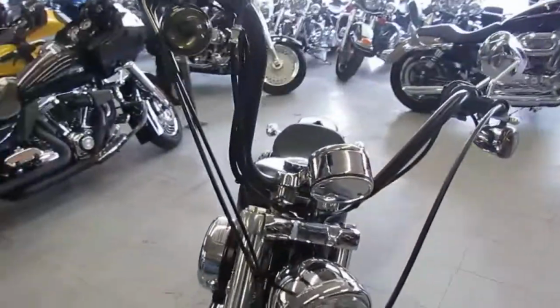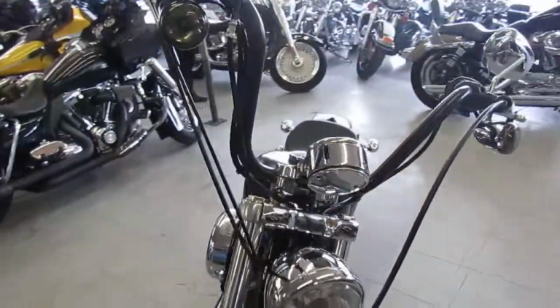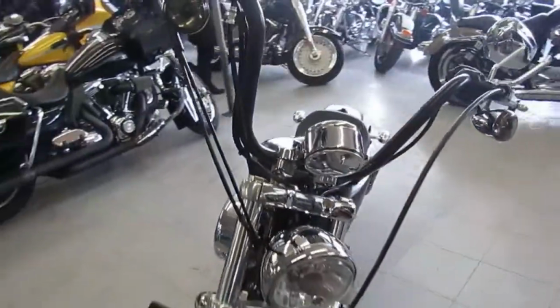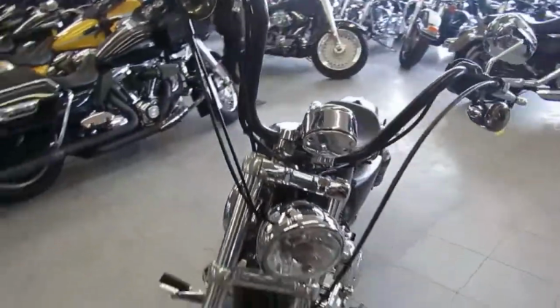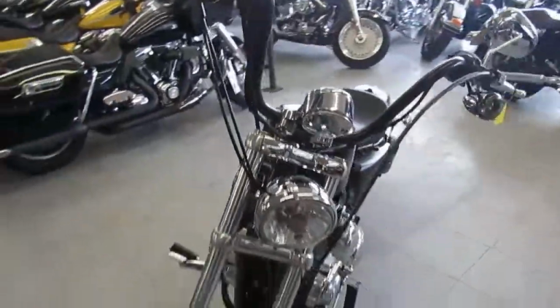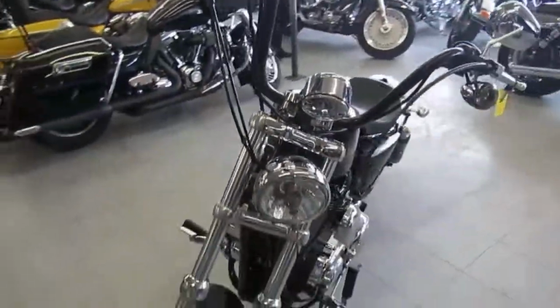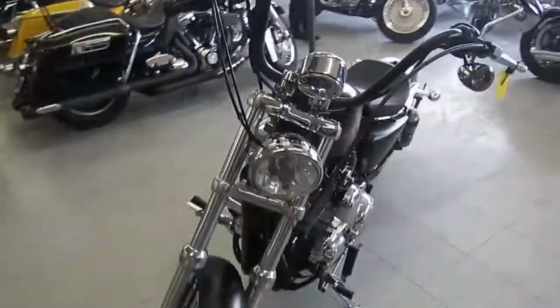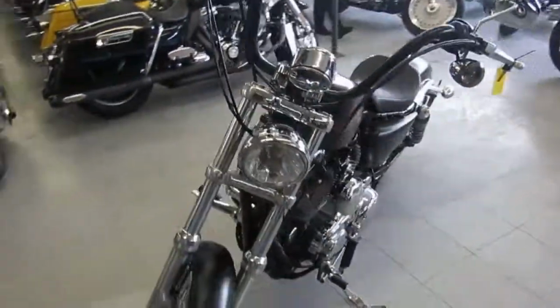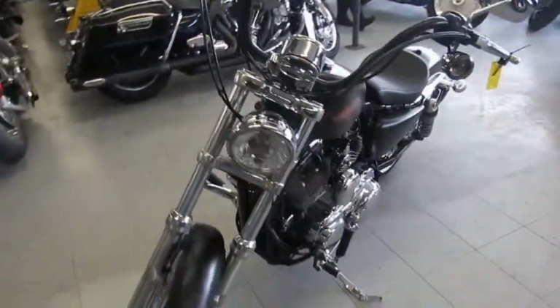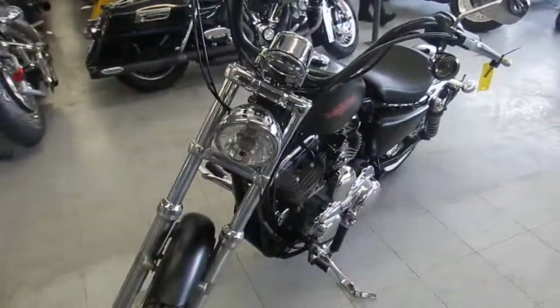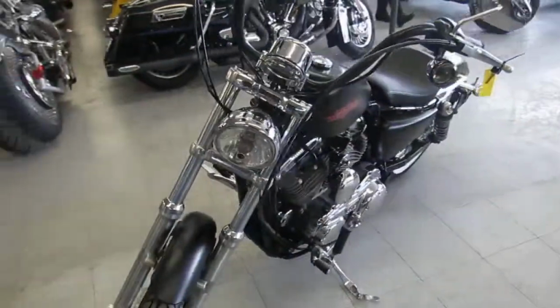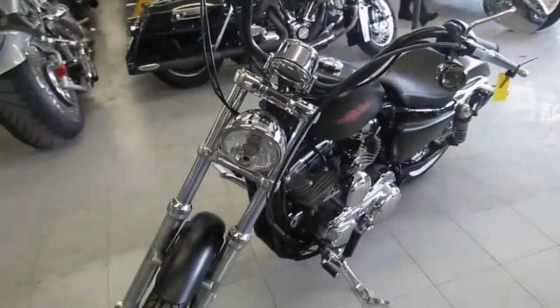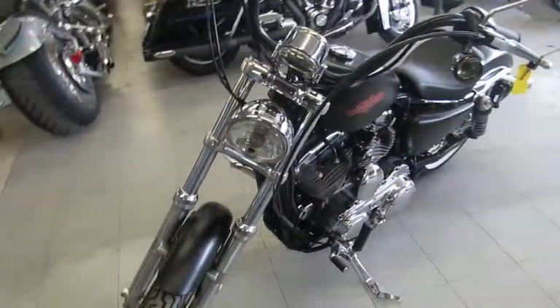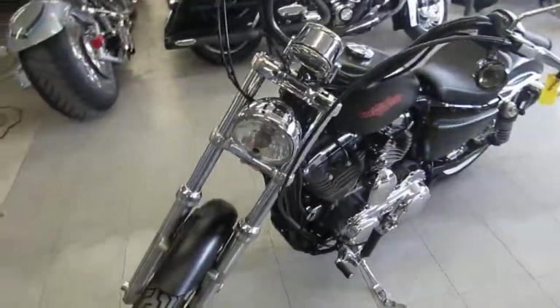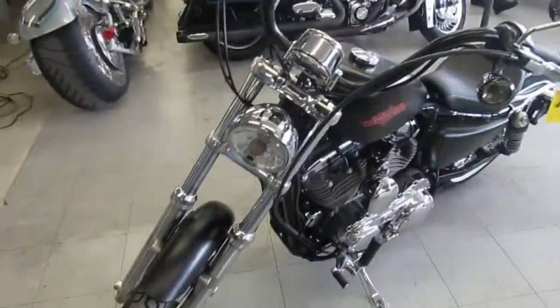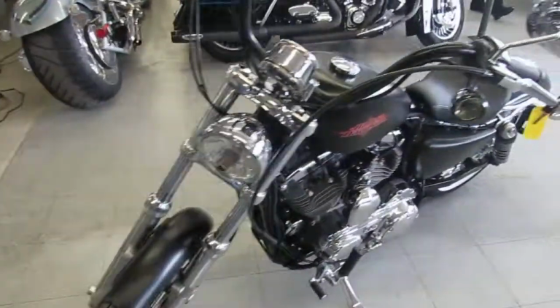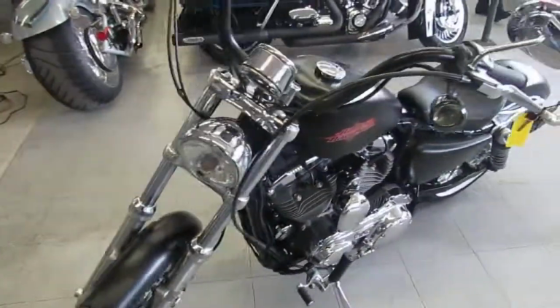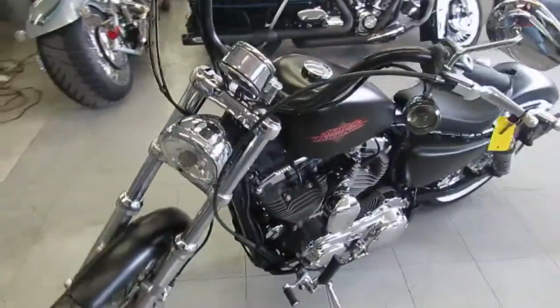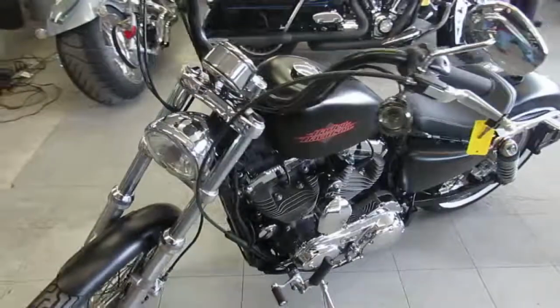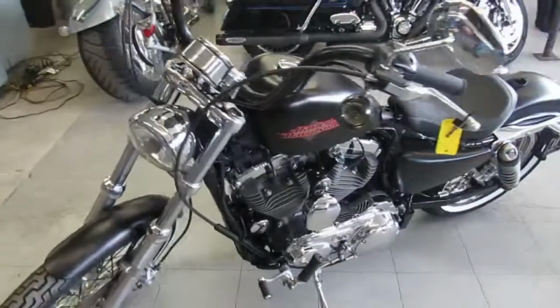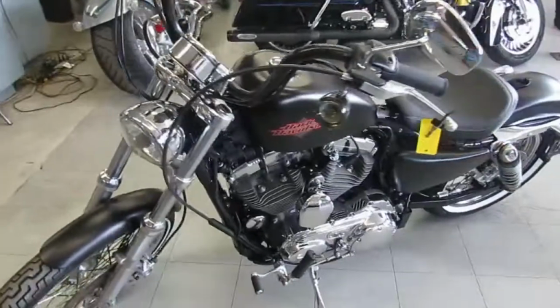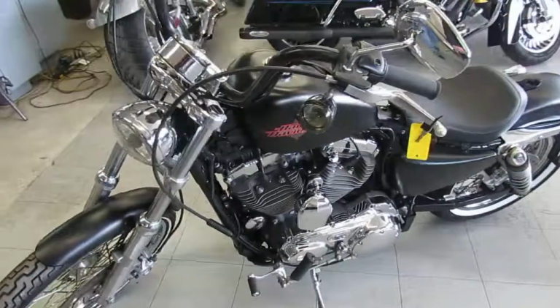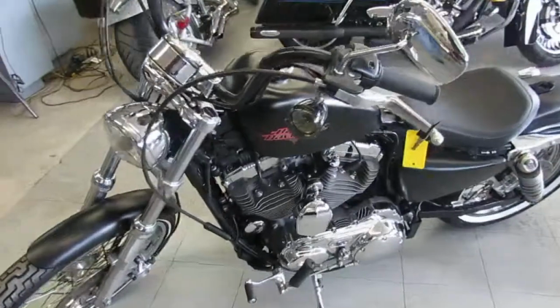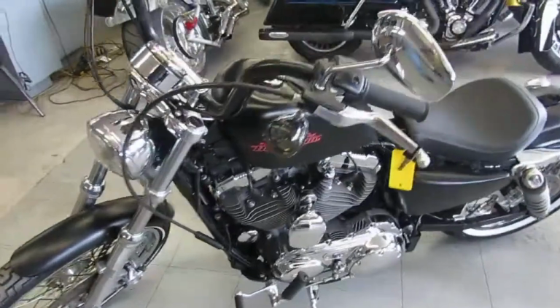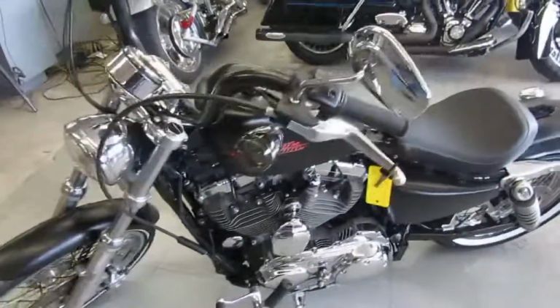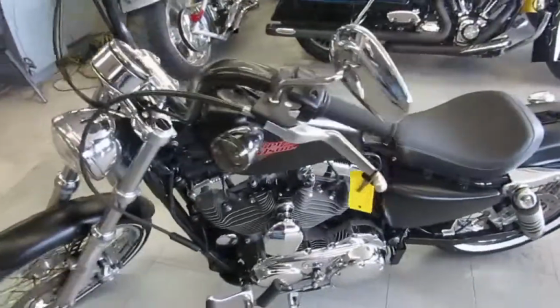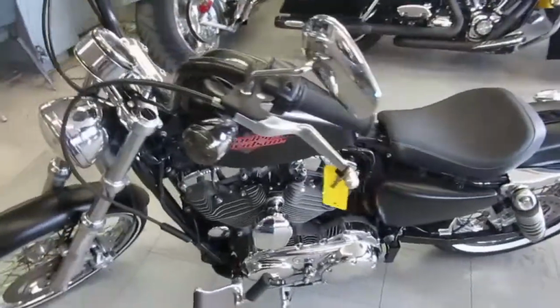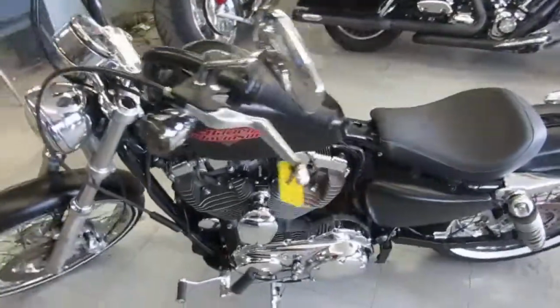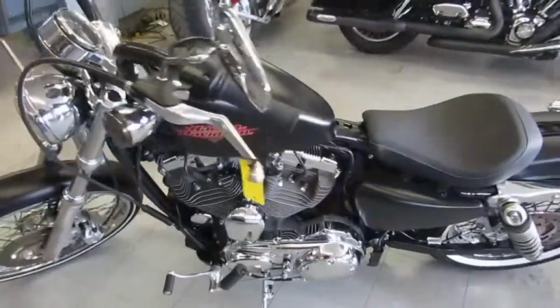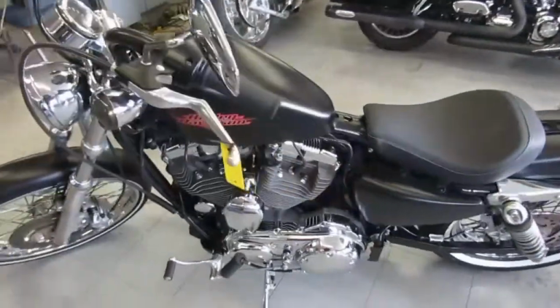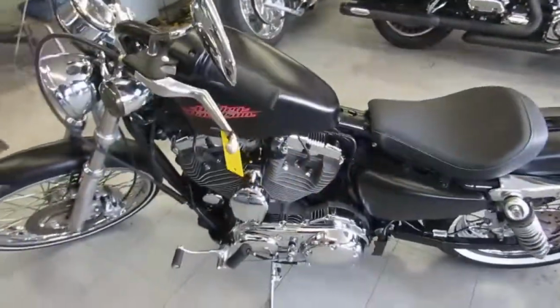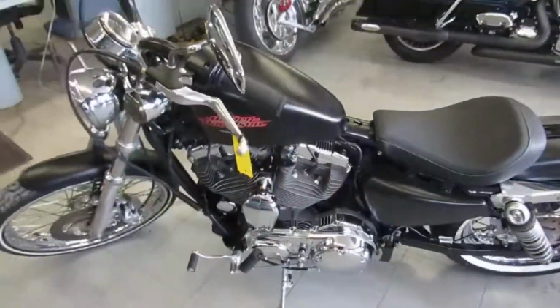It's a good looking bike. Pictures and video don't do it justice. Visit our website, it's ApprovalPowersports.com.